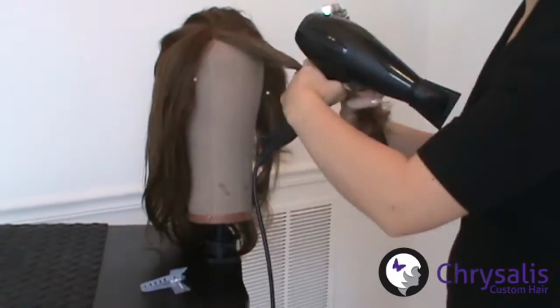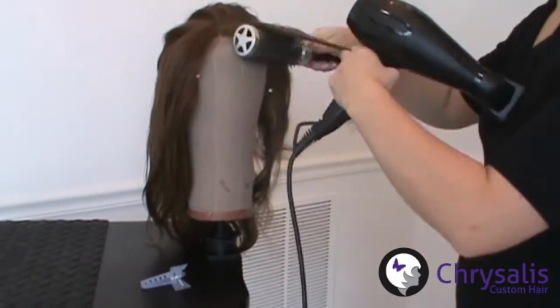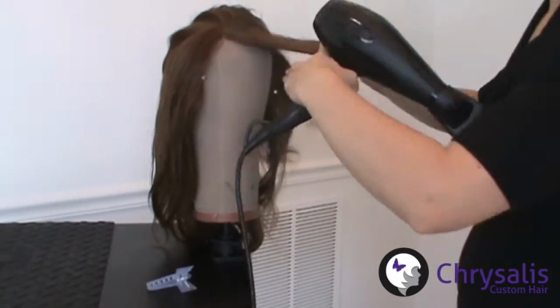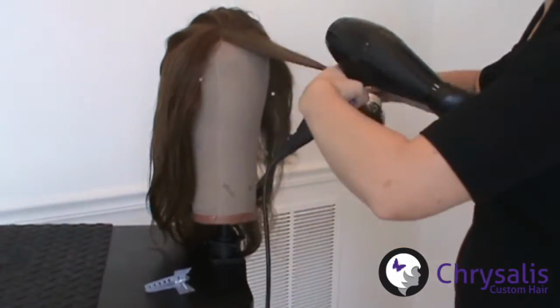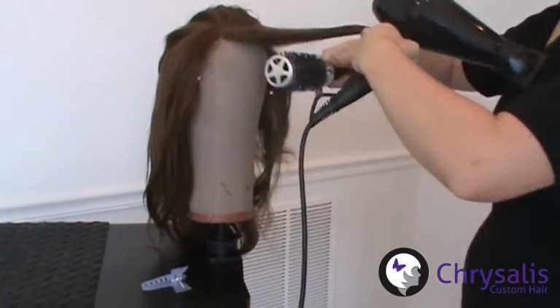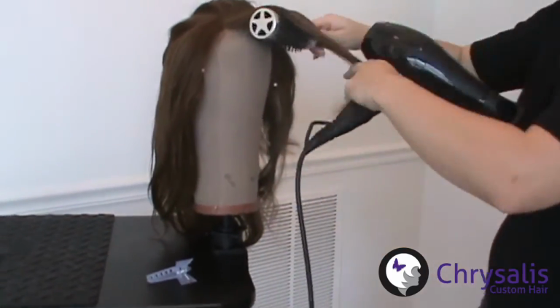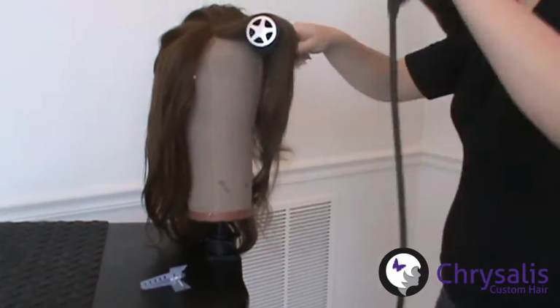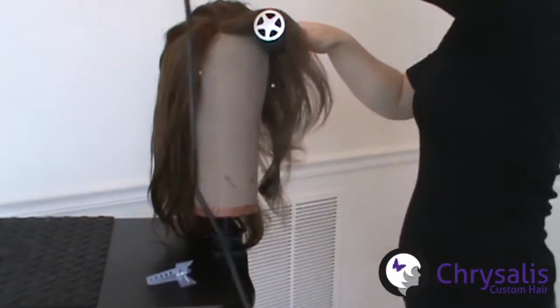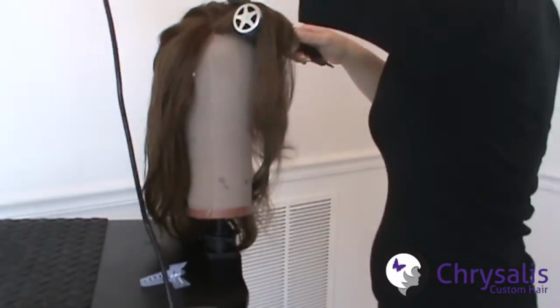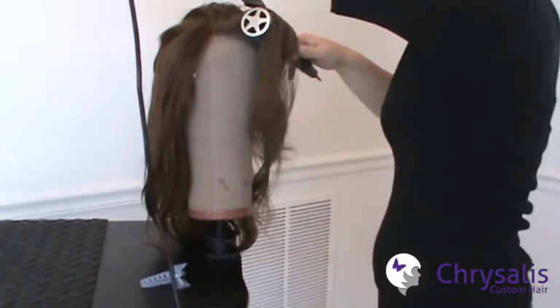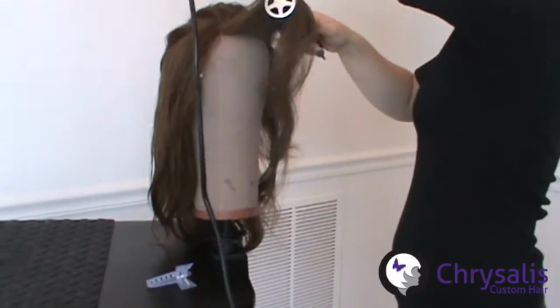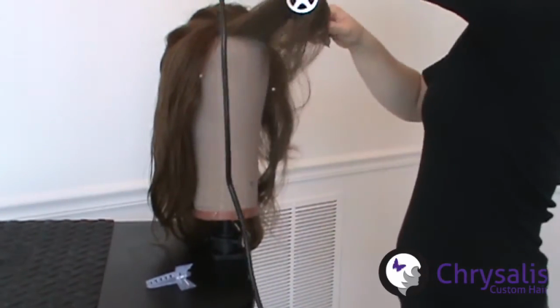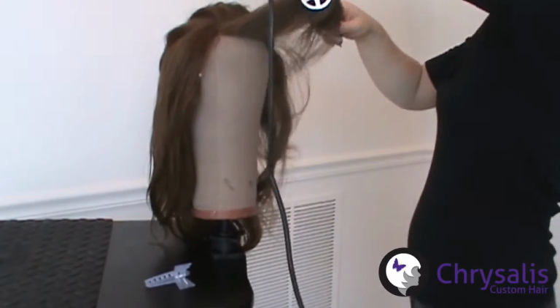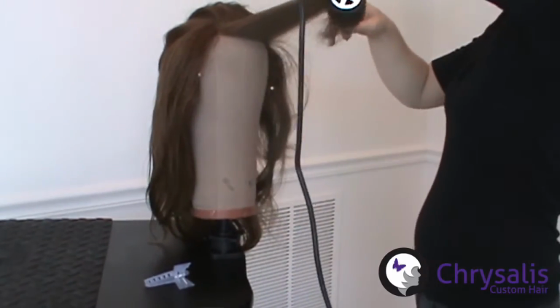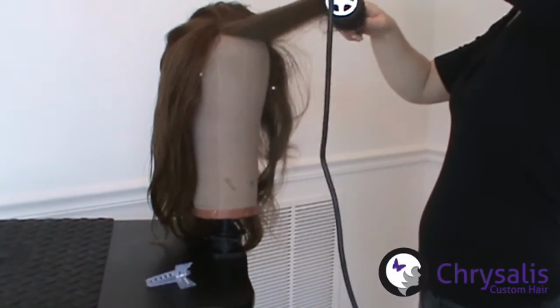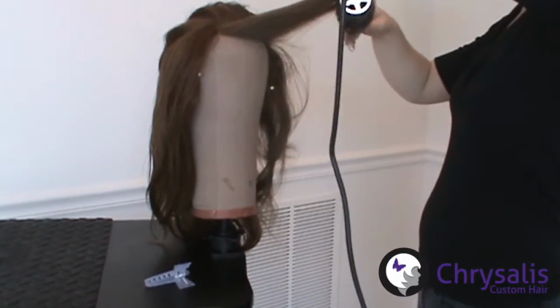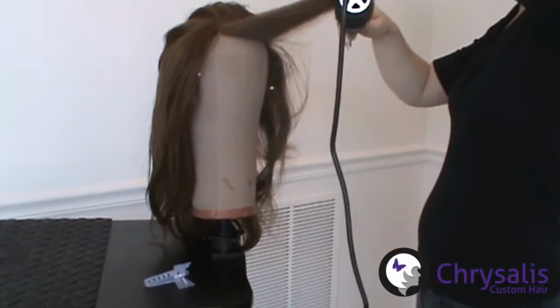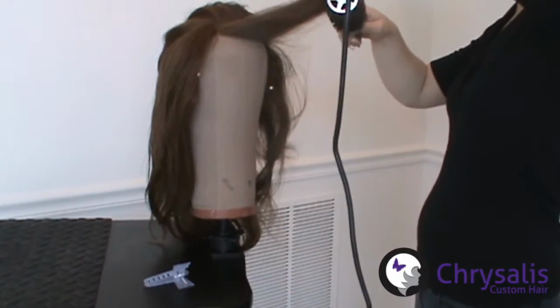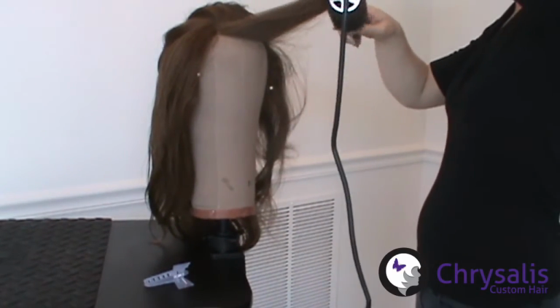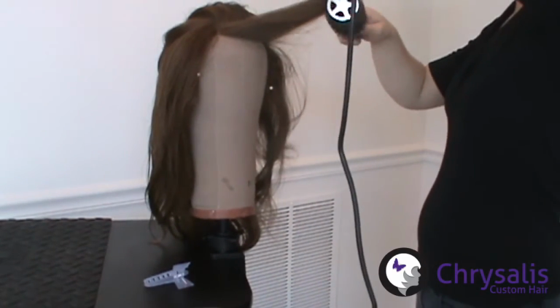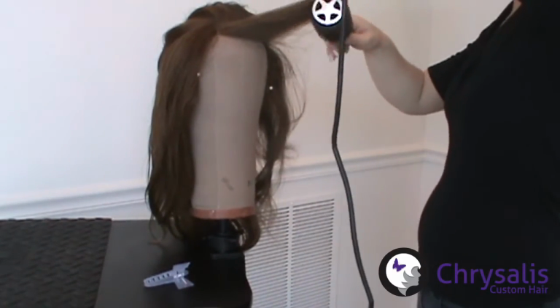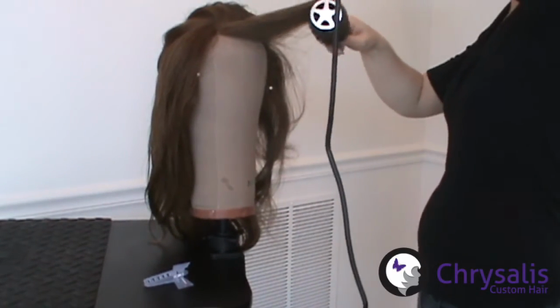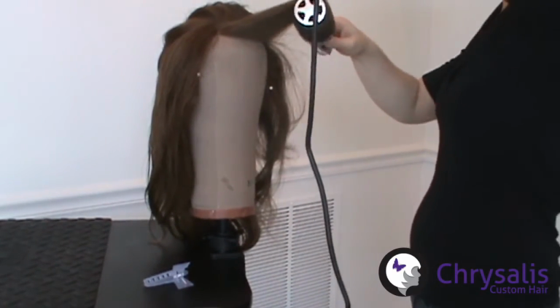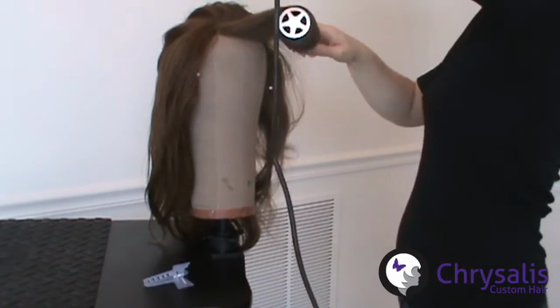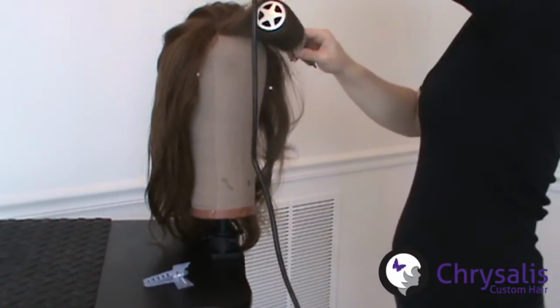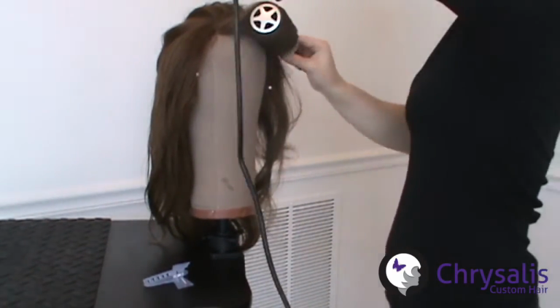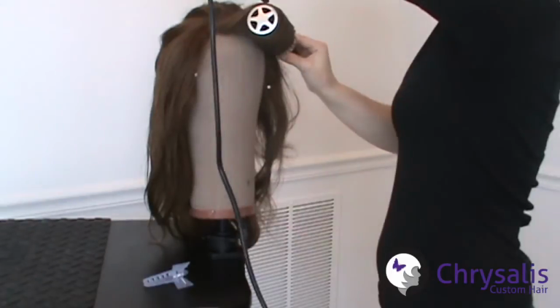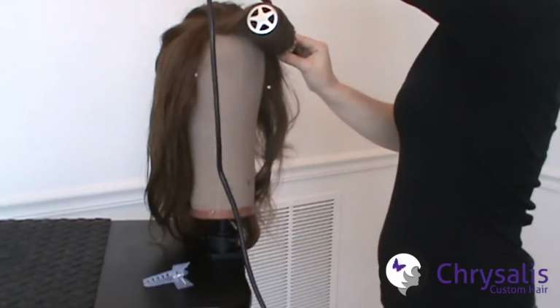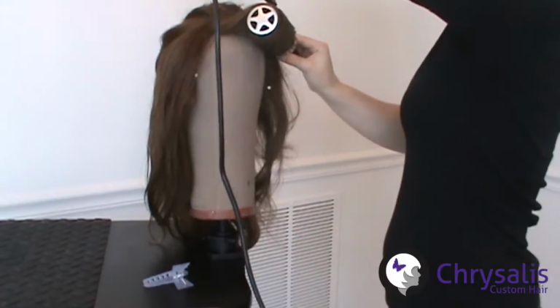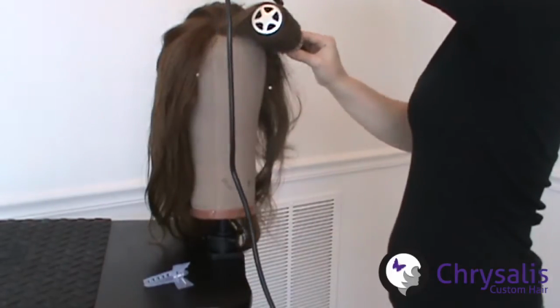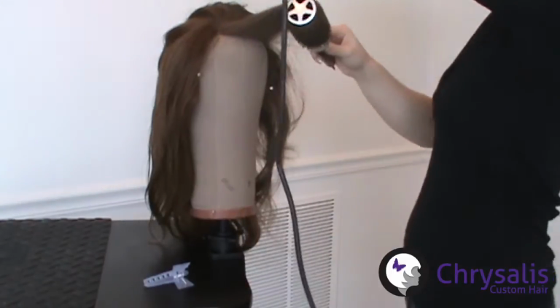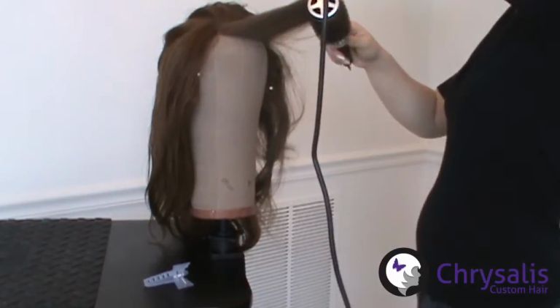When you reach the bangs, make sure that you are drying the hair in the direction that you would like the bangs to go.